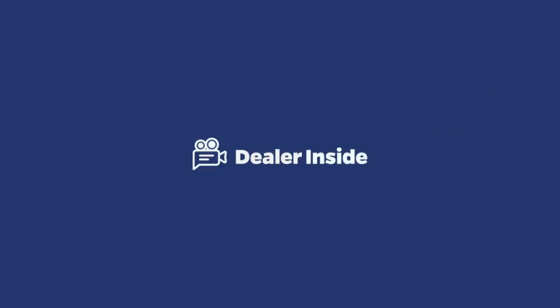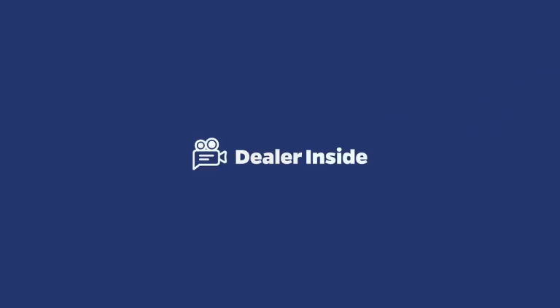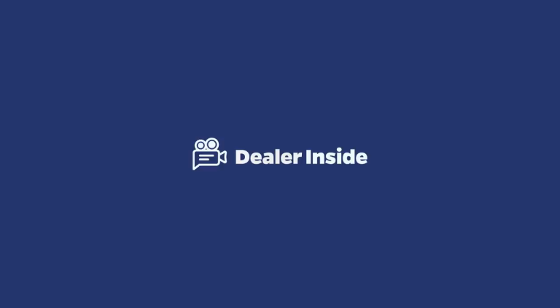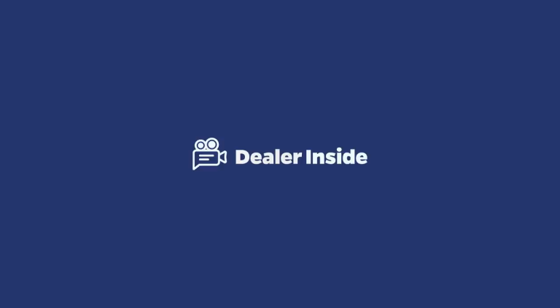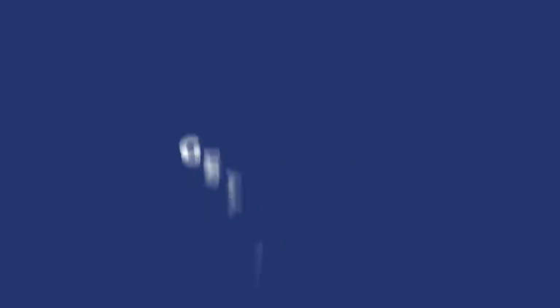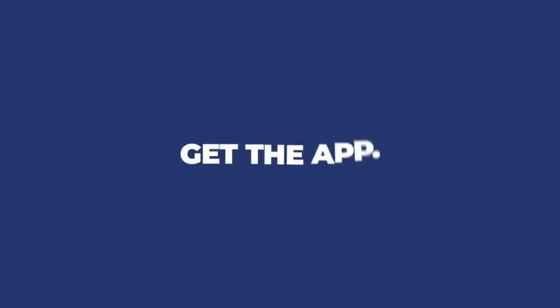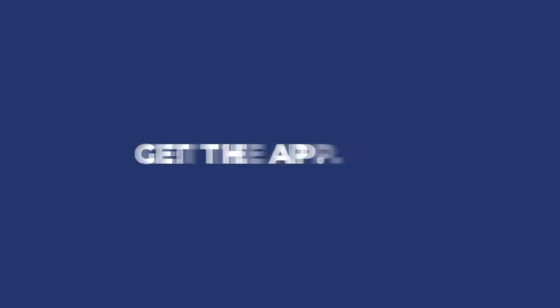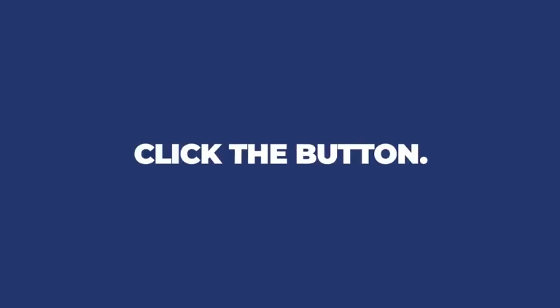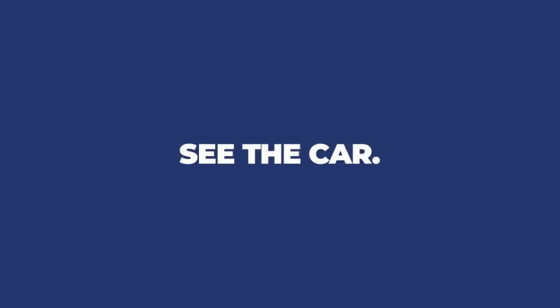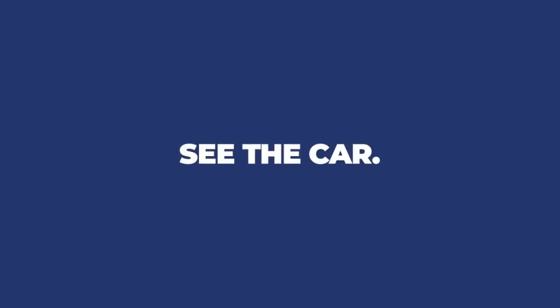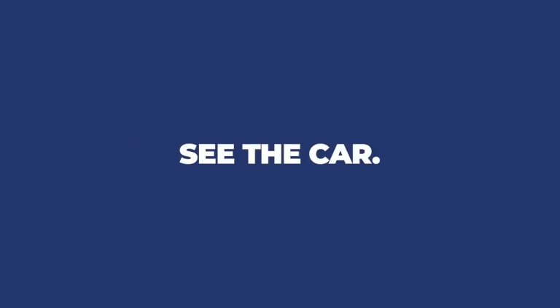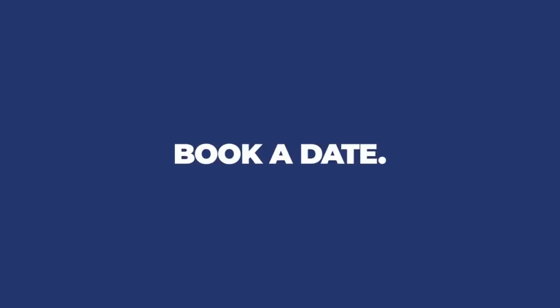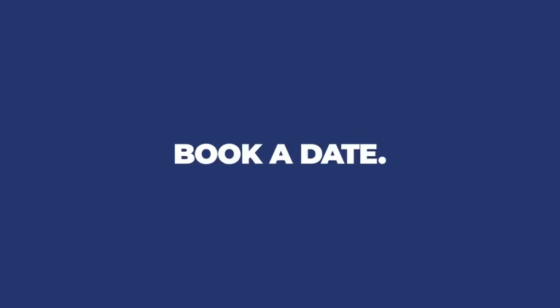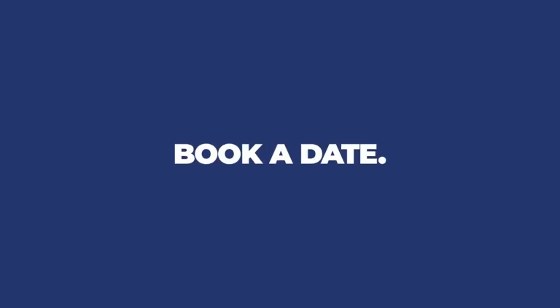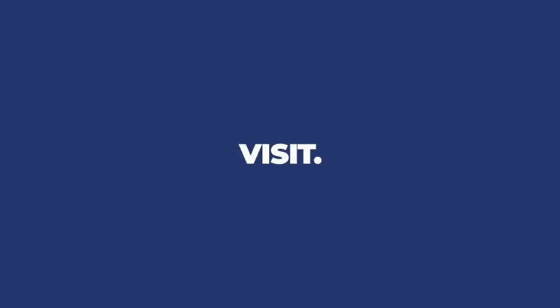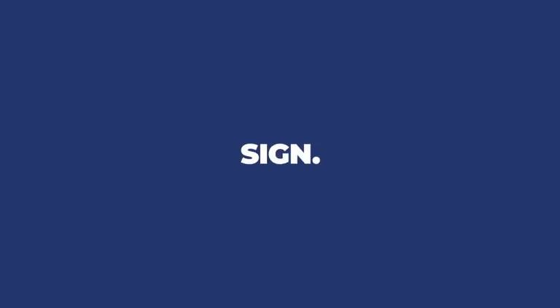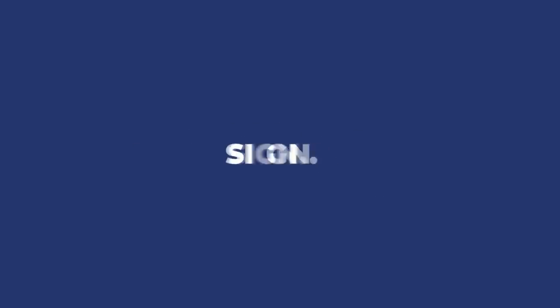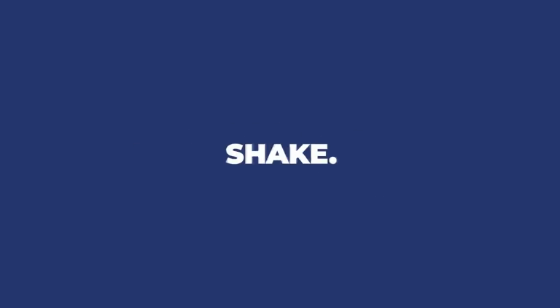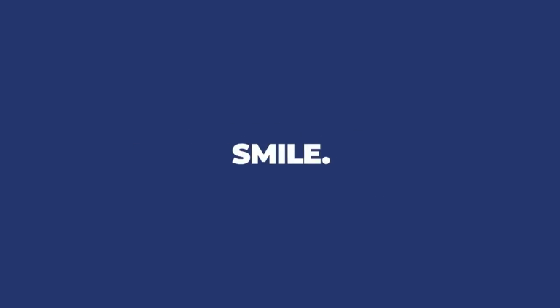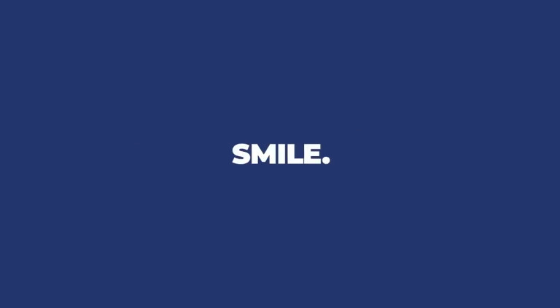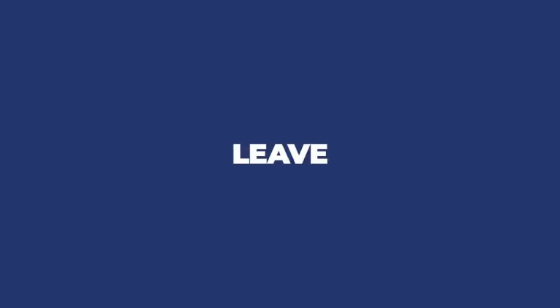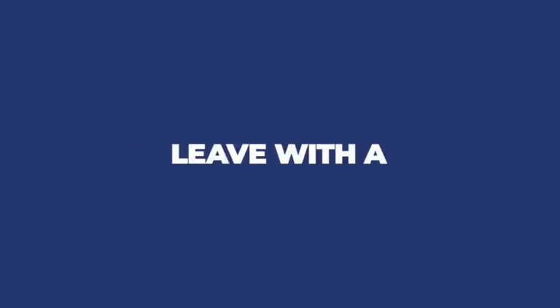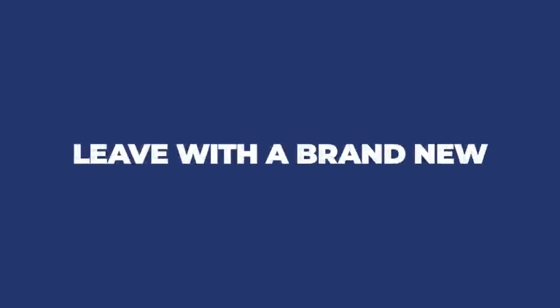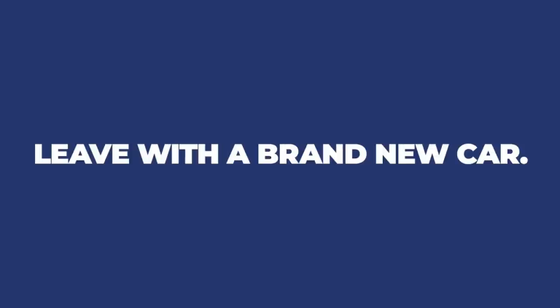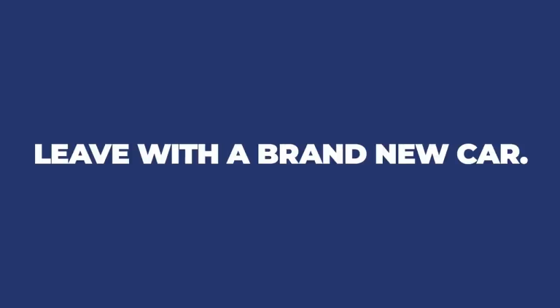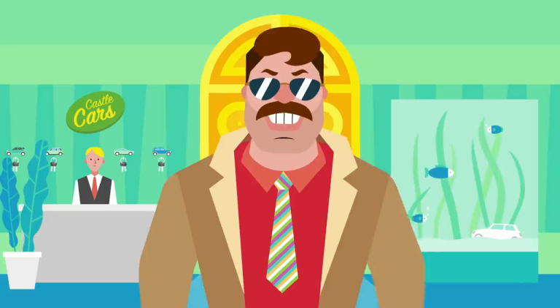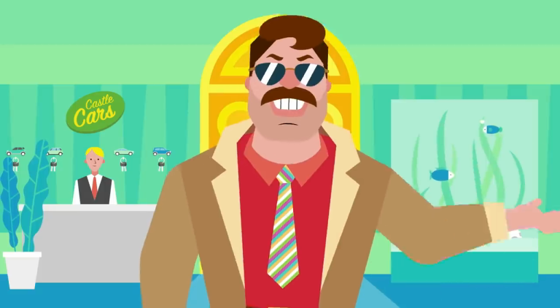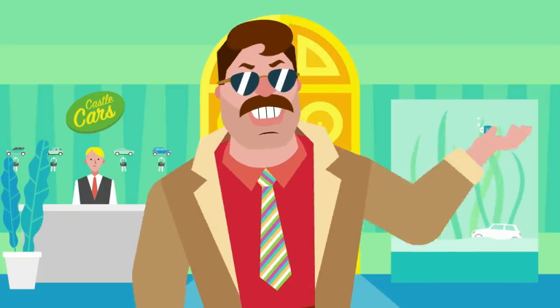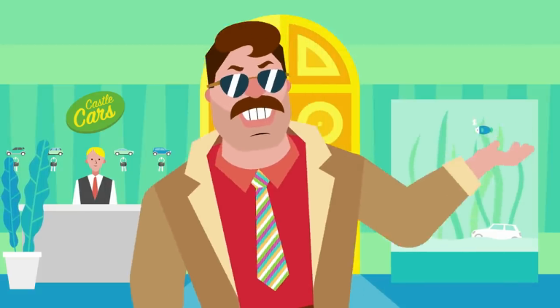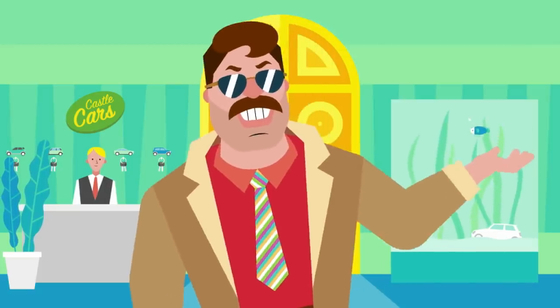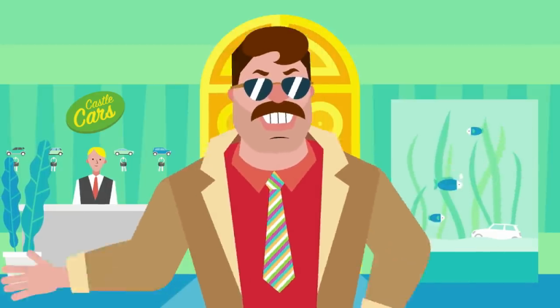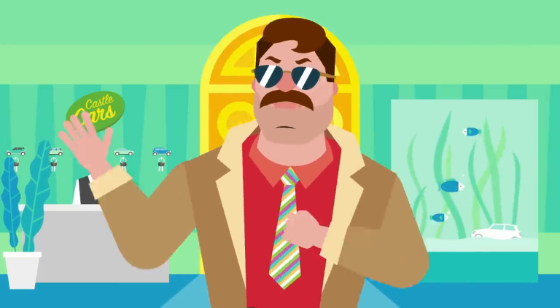Dealer Inside — get the app, click the button, see the car, book a date, visit, sign, shake, smile, and leave with a brand new car. Now that's what we call an experience.